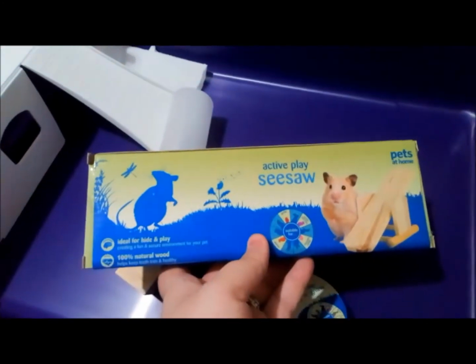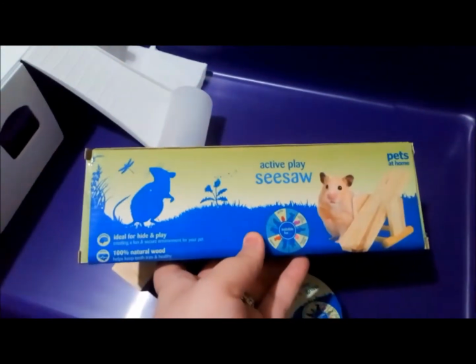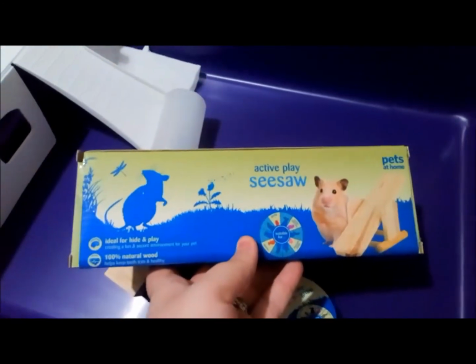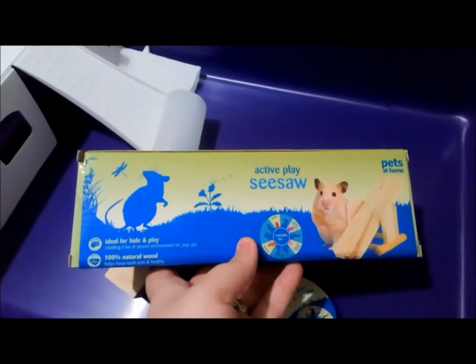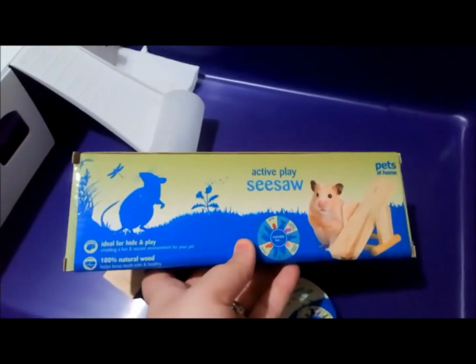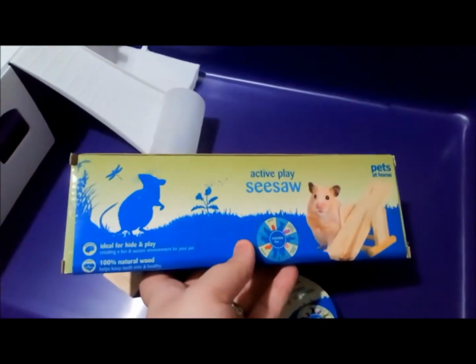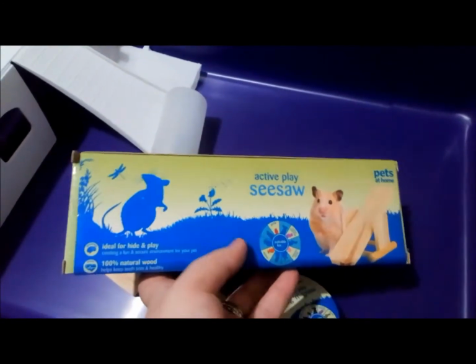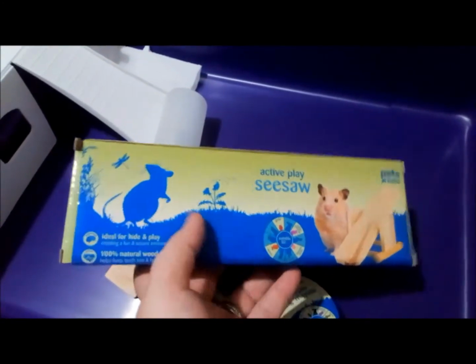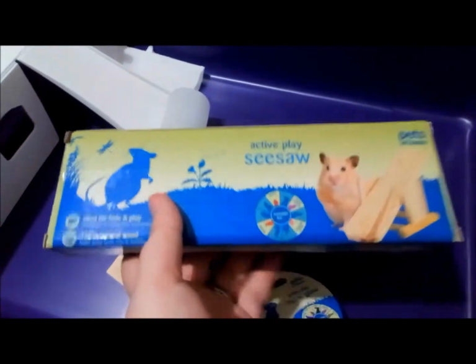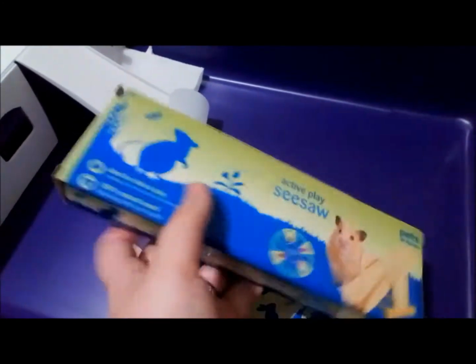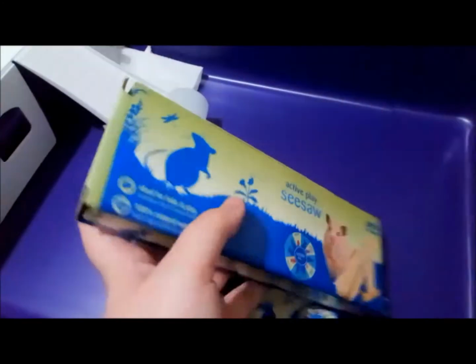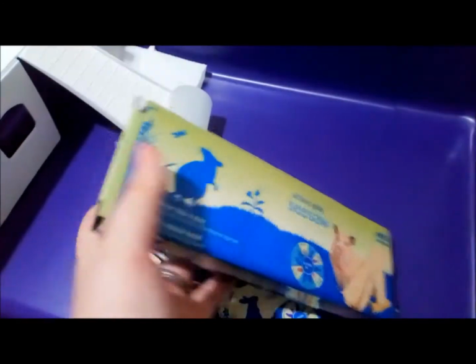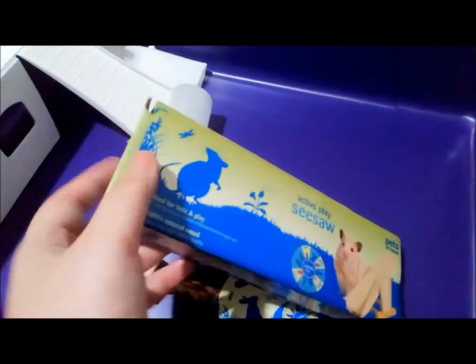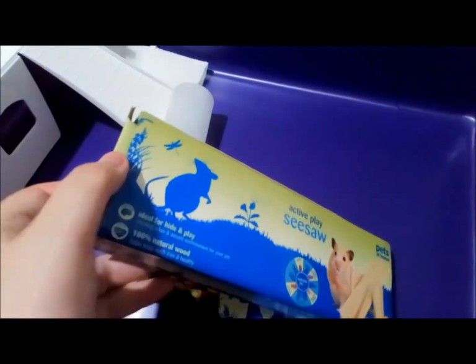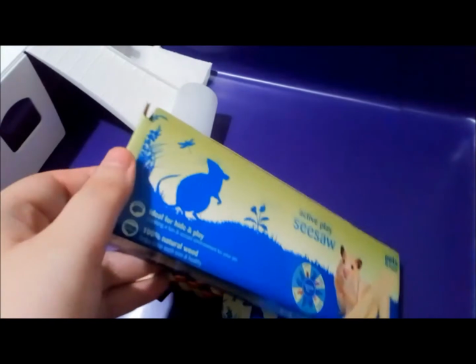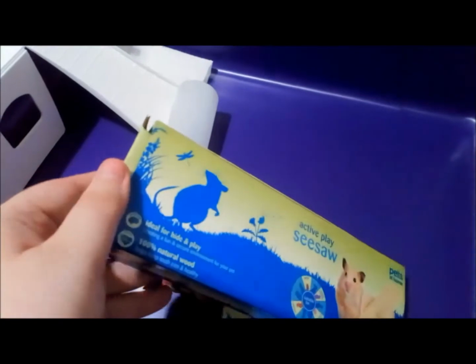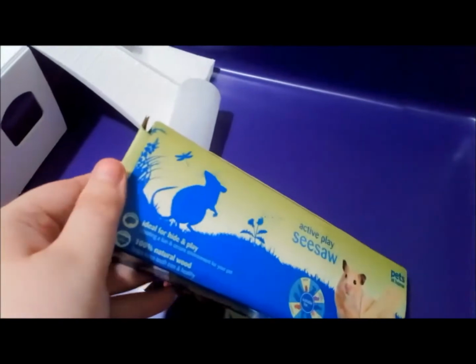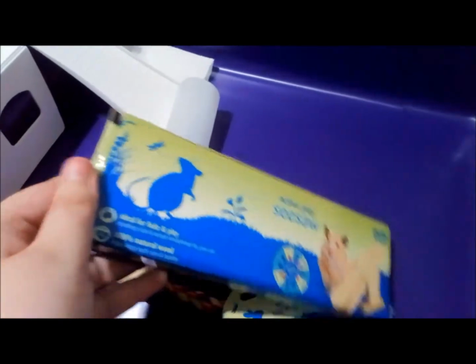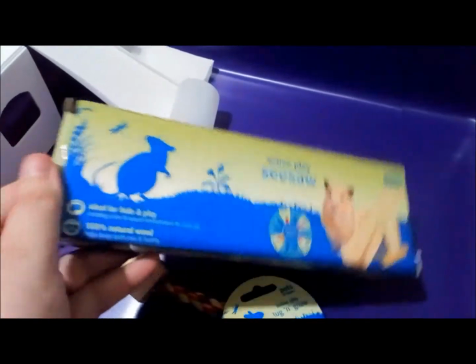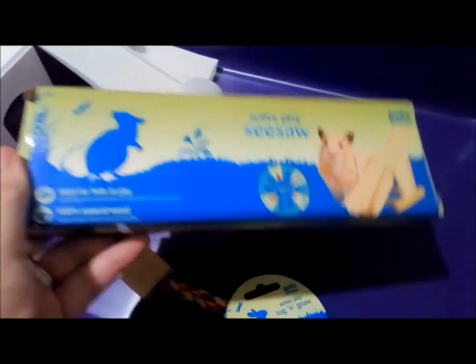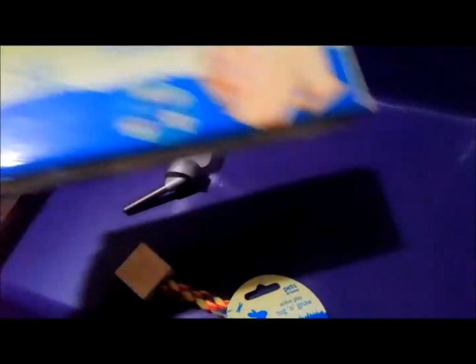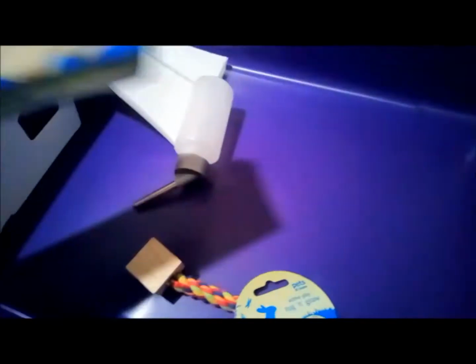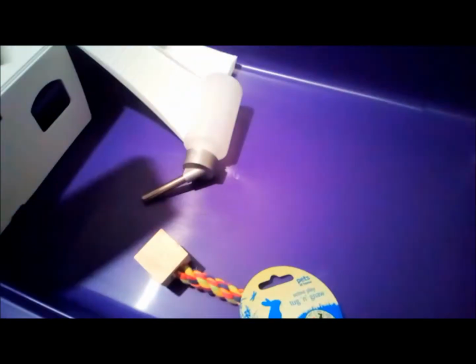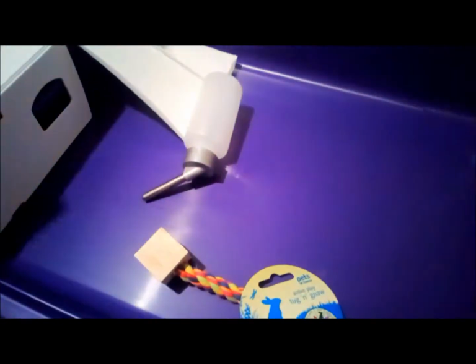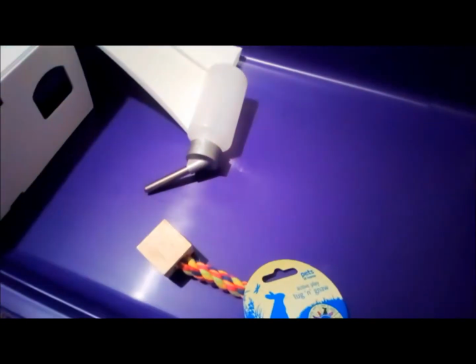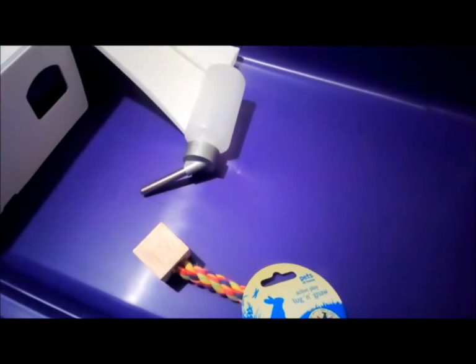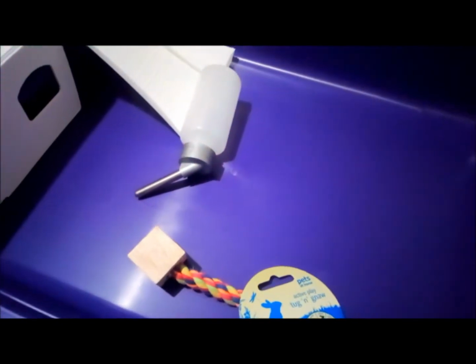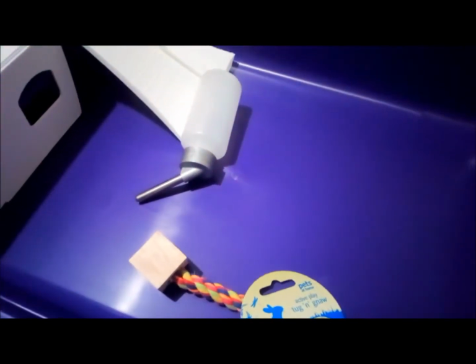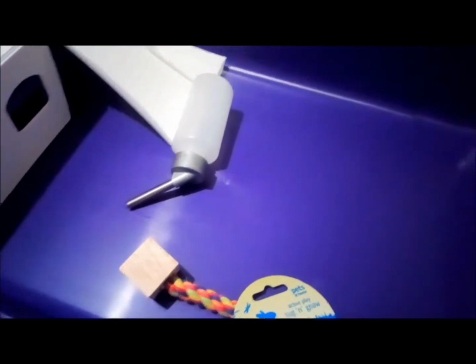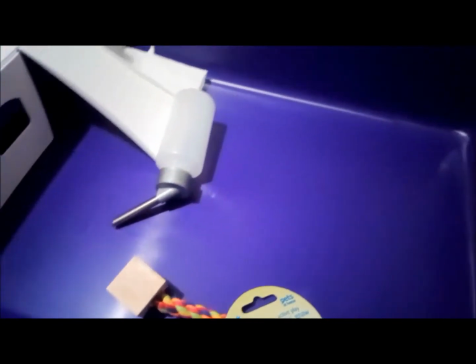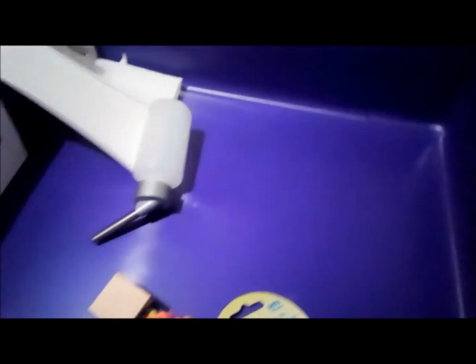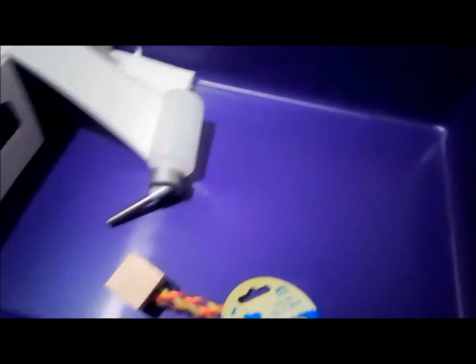The hamster wheel is £5.42, the seesaw was £3.17, and these were on offer at three for two, so that's why we got them a little bit cheaper. I've given it to my partner to put together.